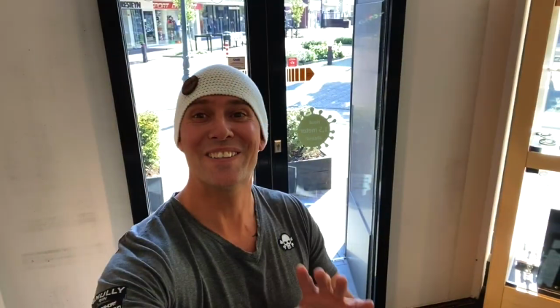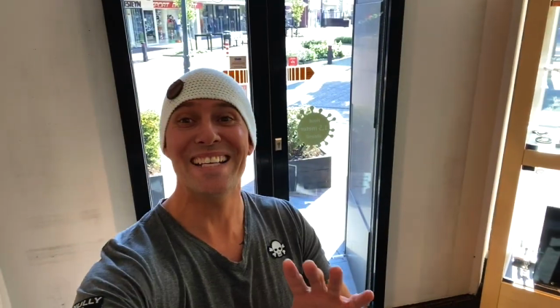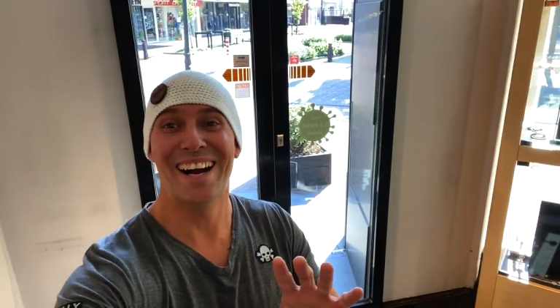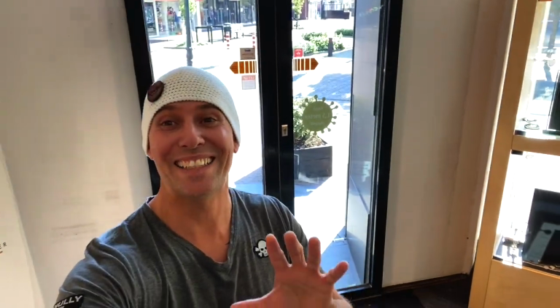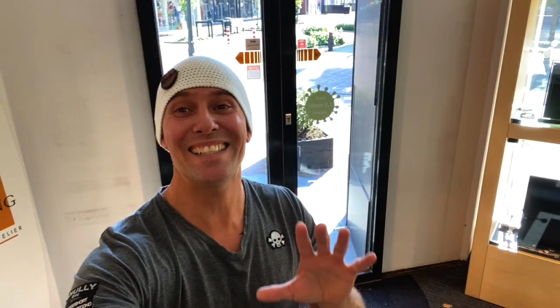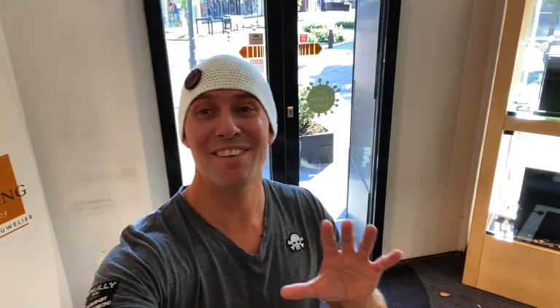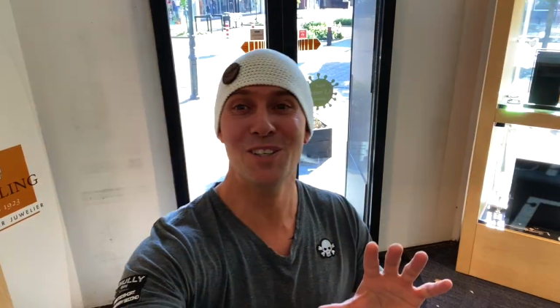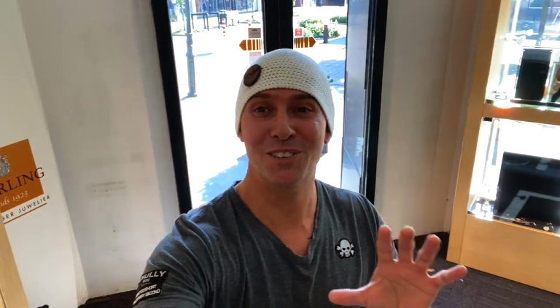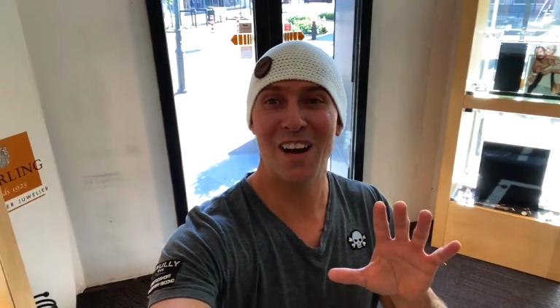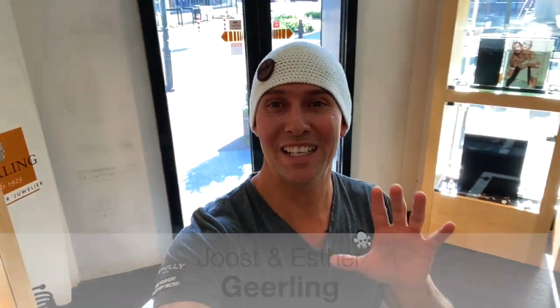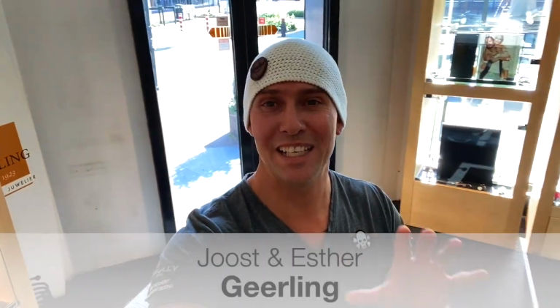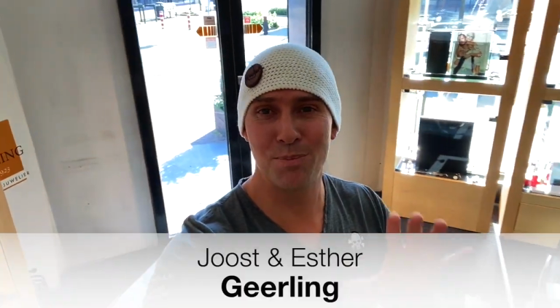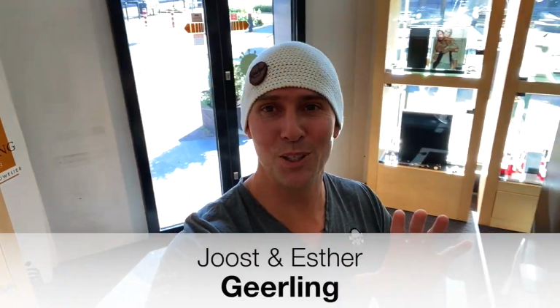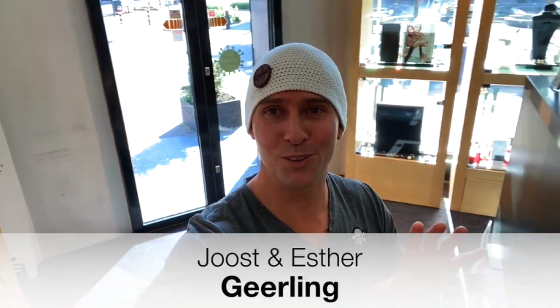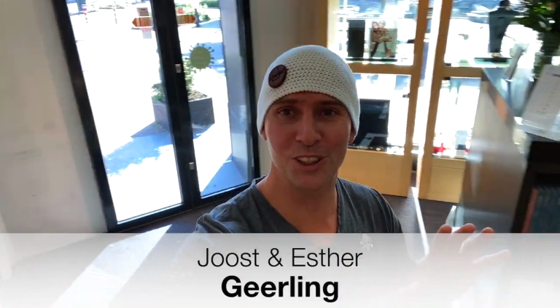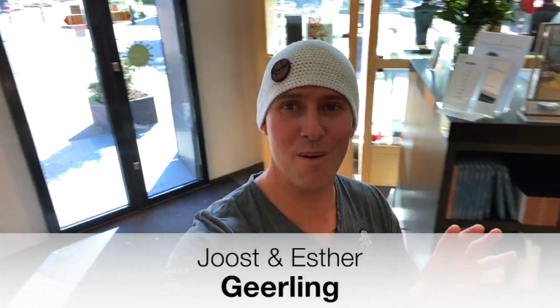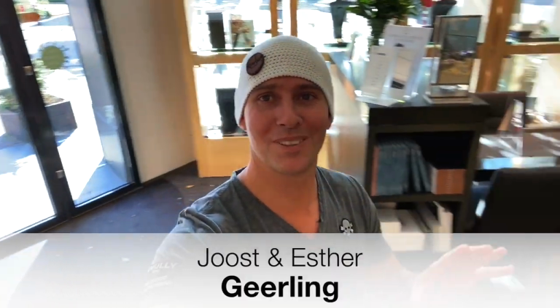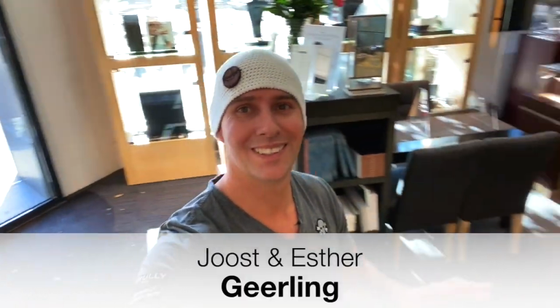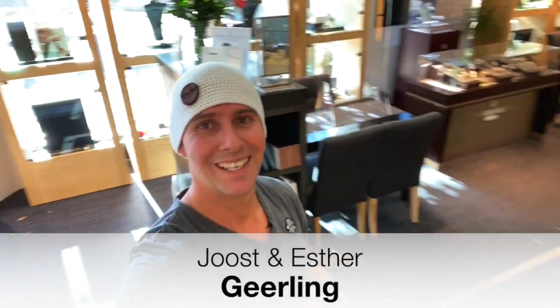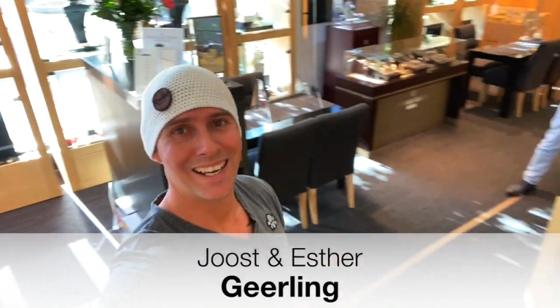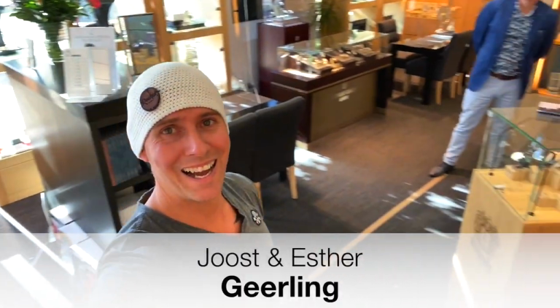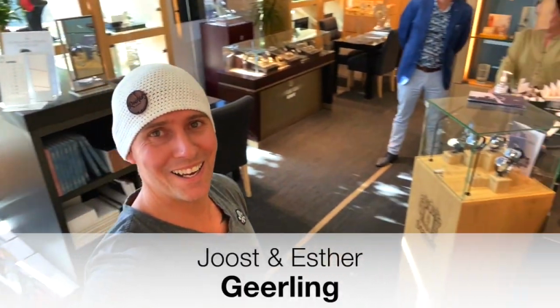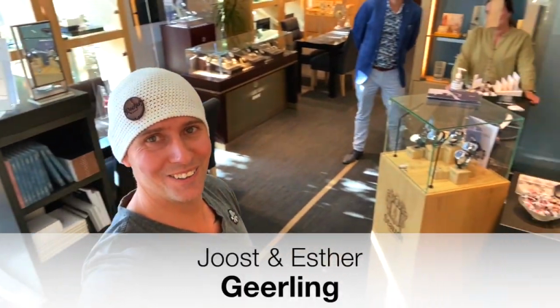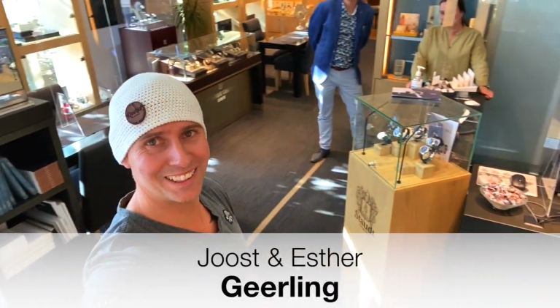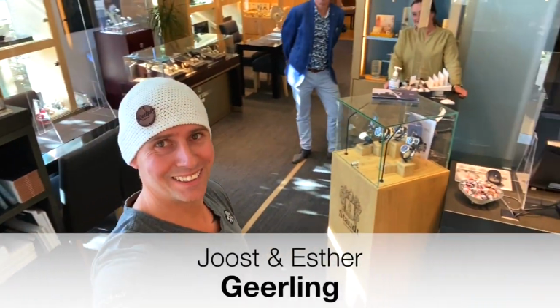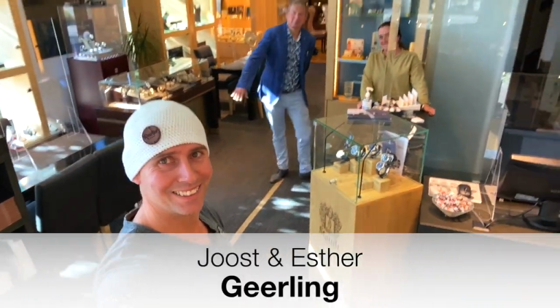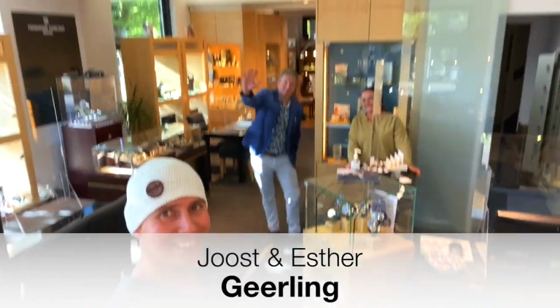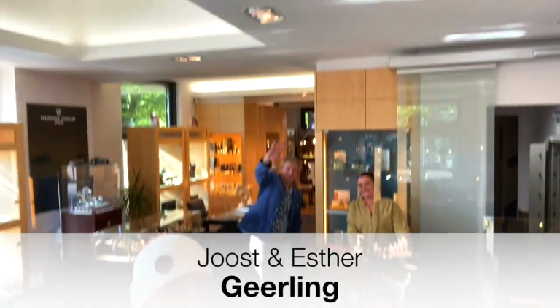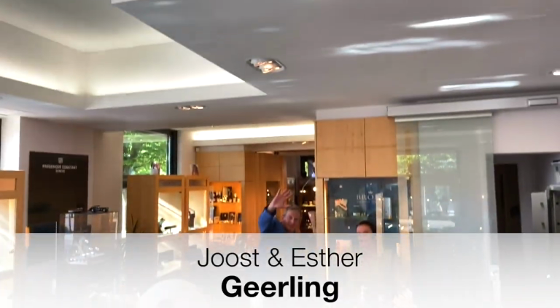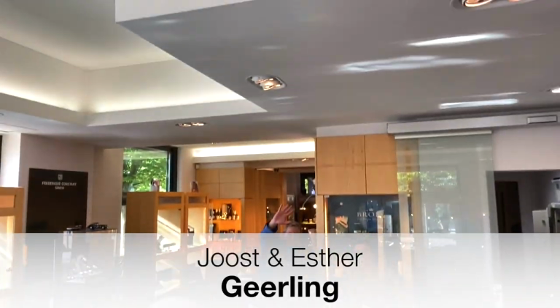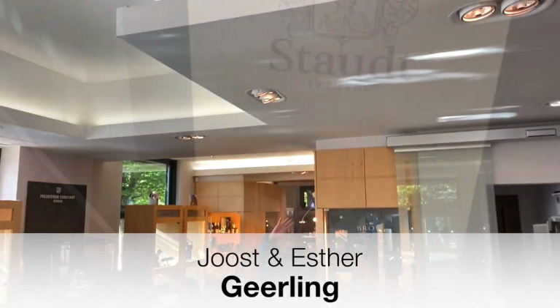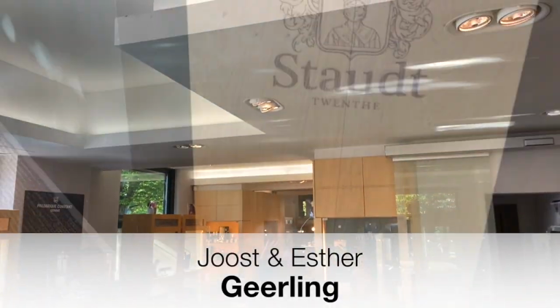Okay guys, let's have a look around in this beautiful shop. Hi Joost! André!